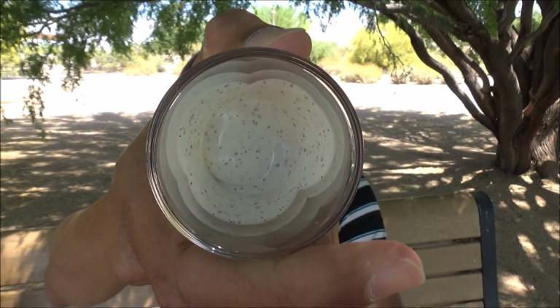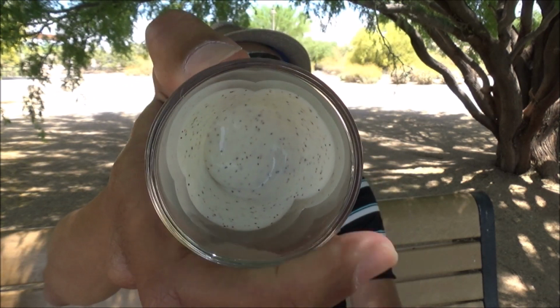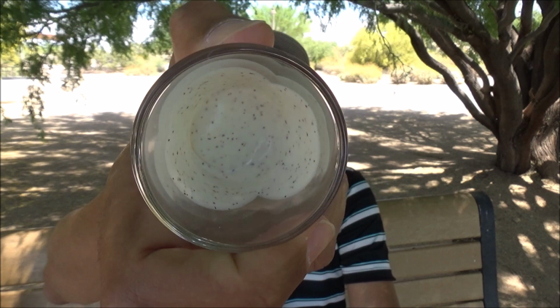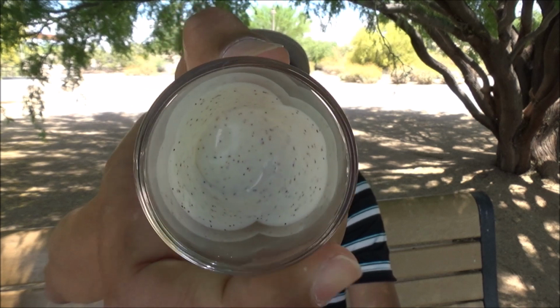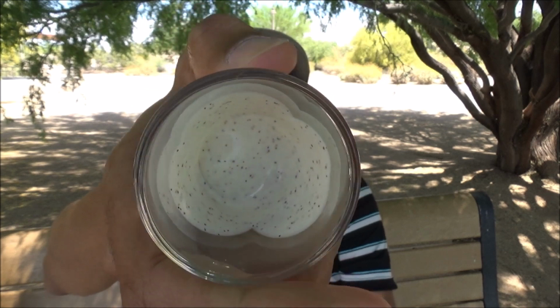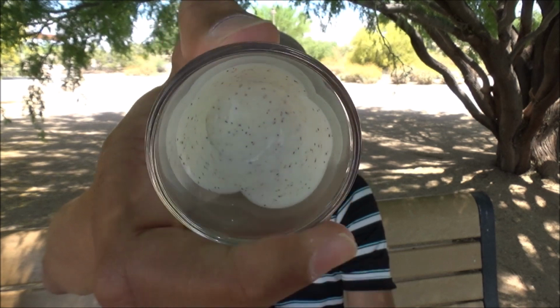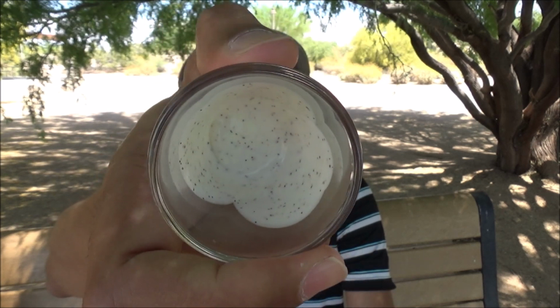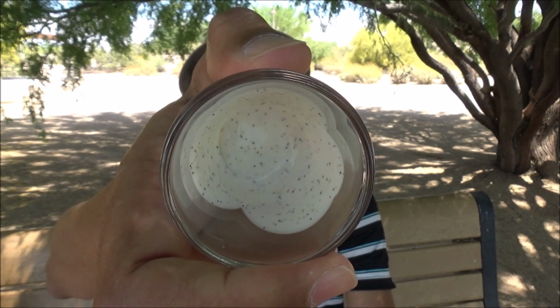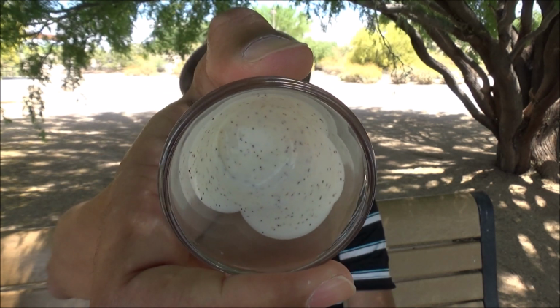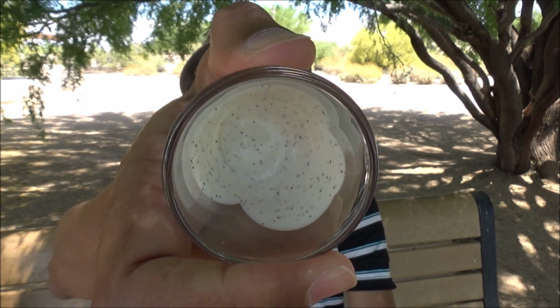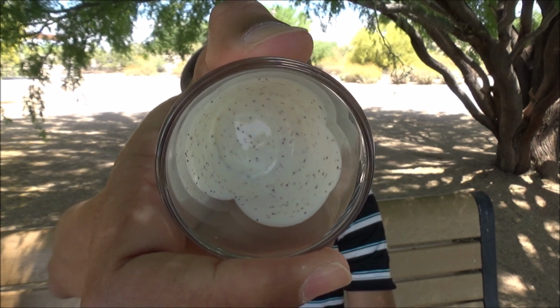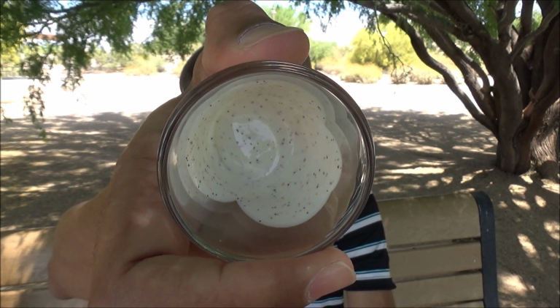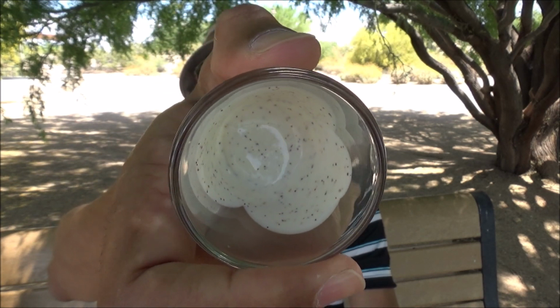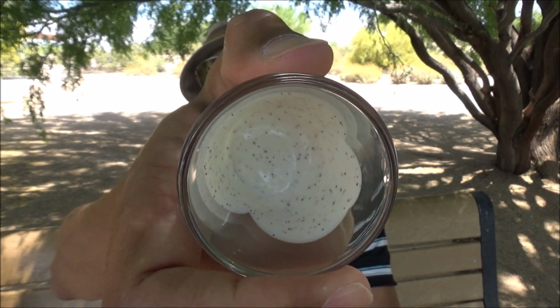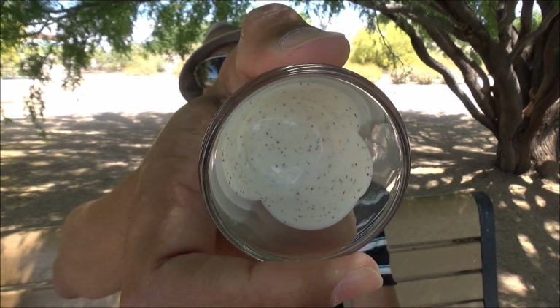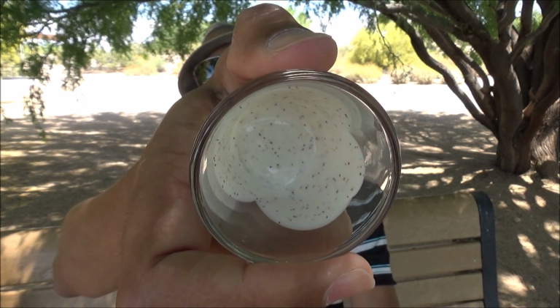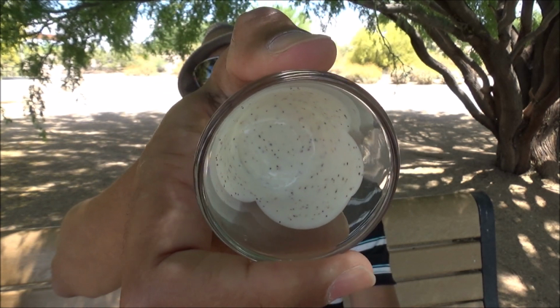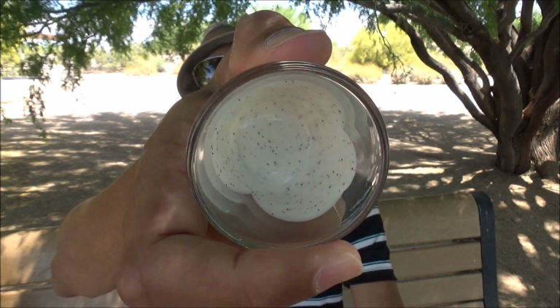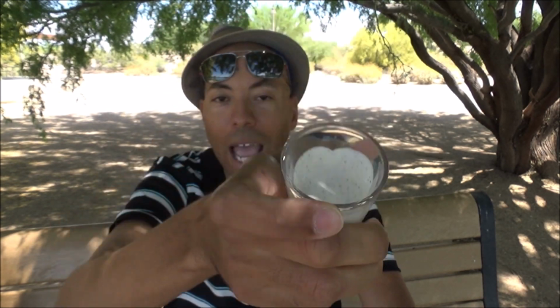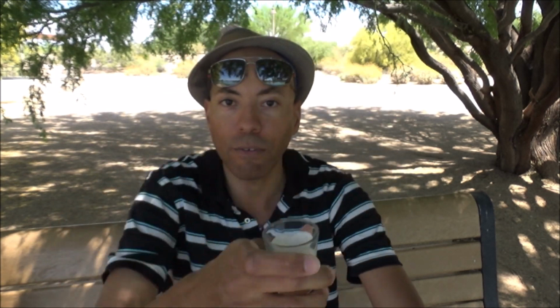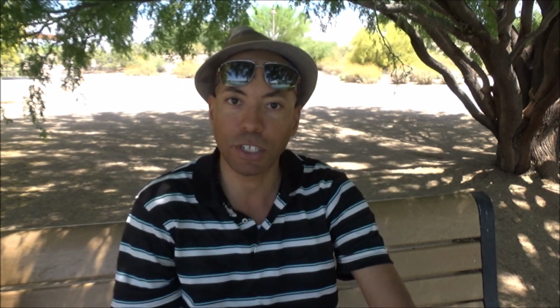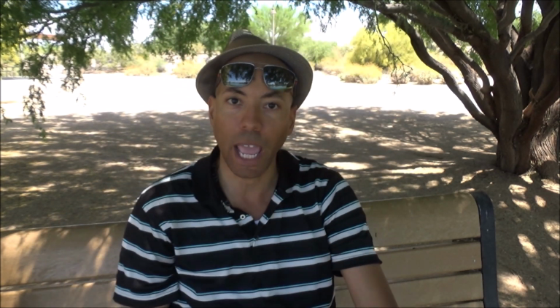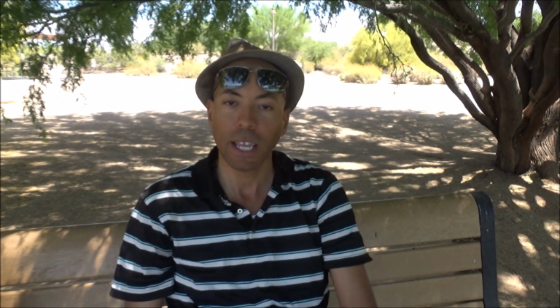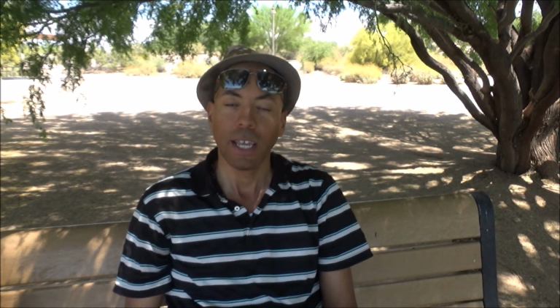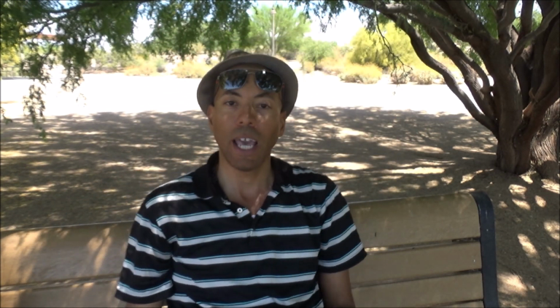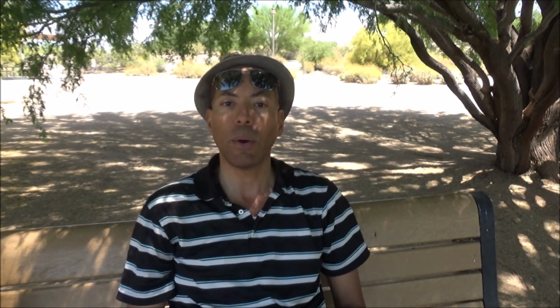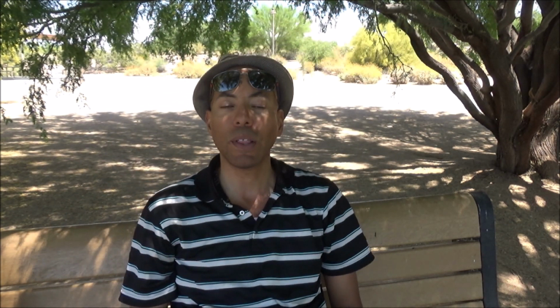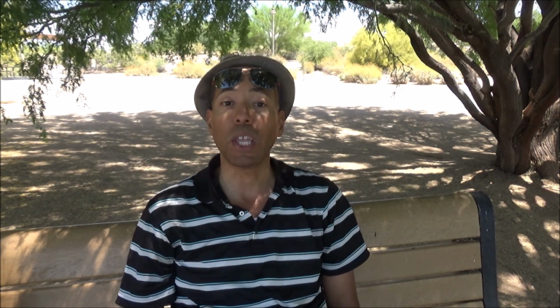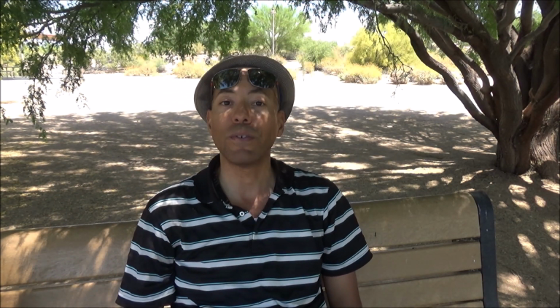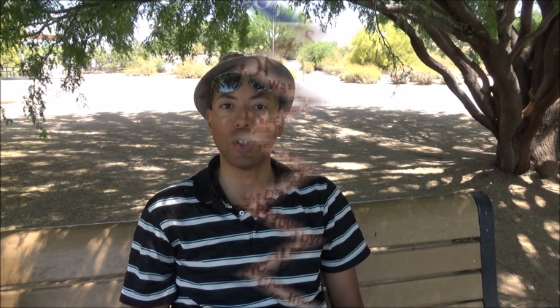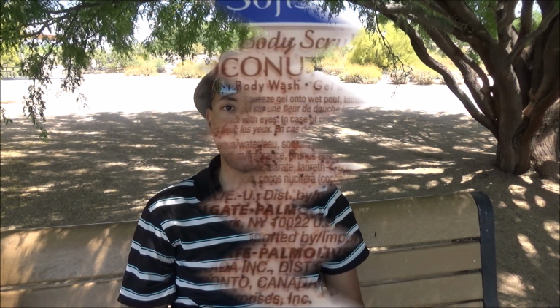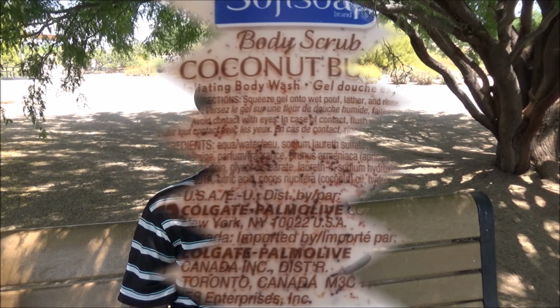Alright, that concludes my review on this average soap on this average day. Thank you for joining me.